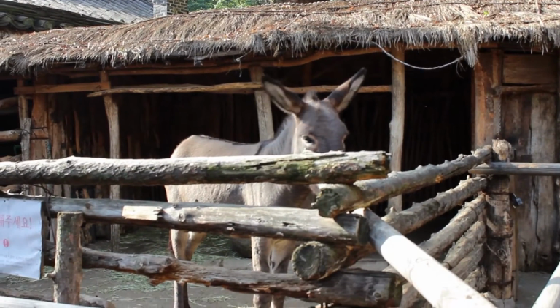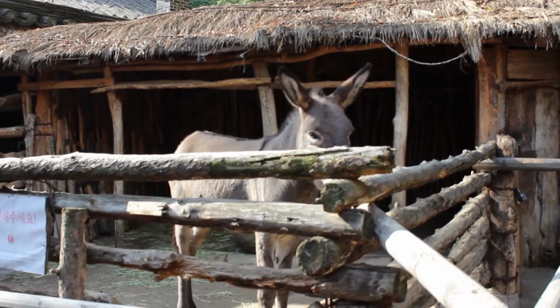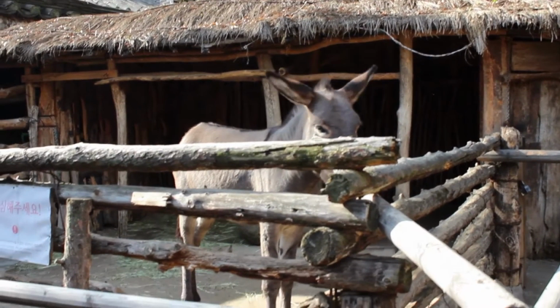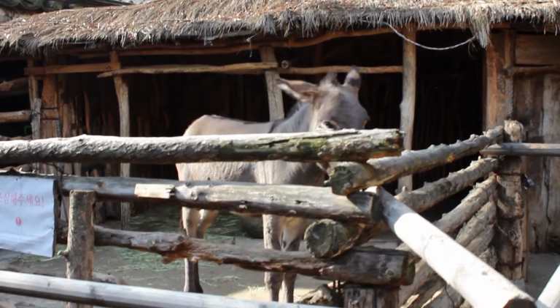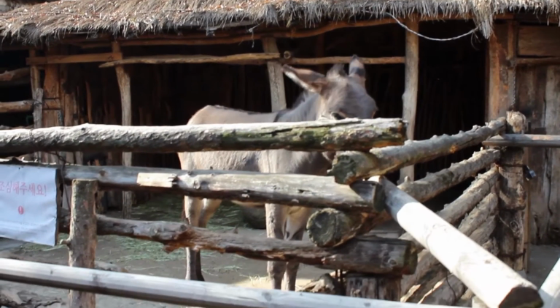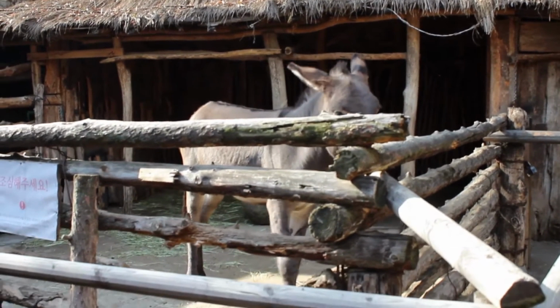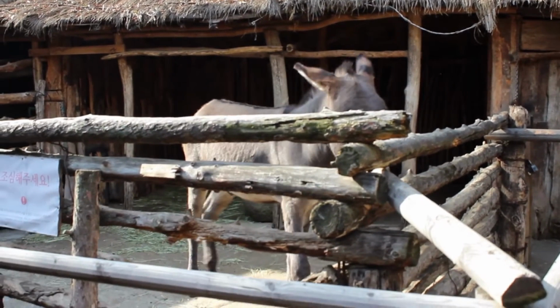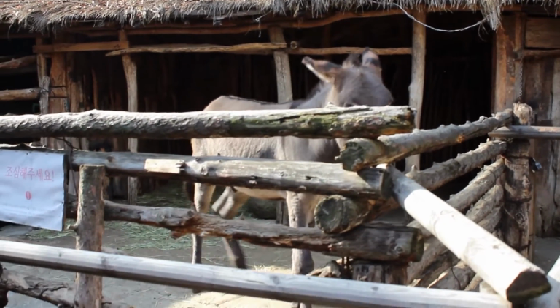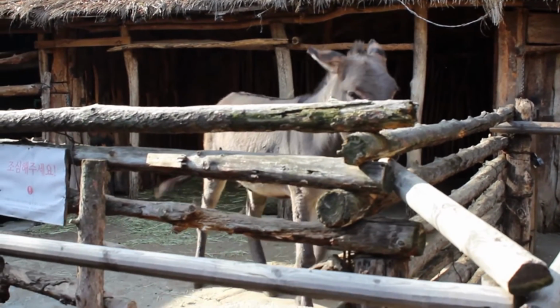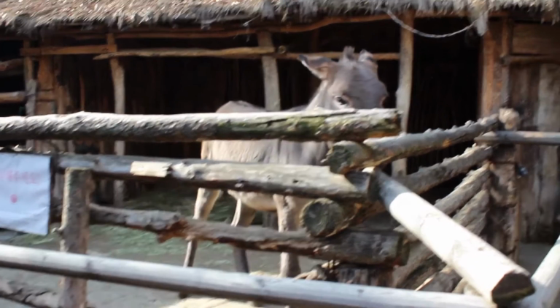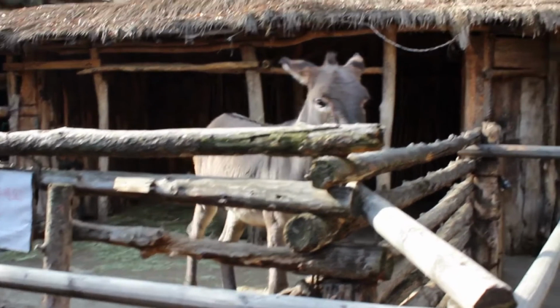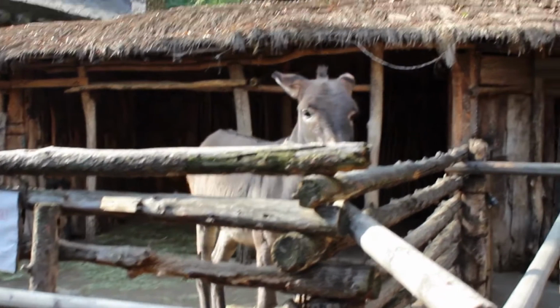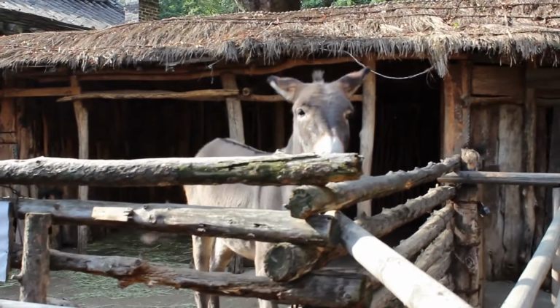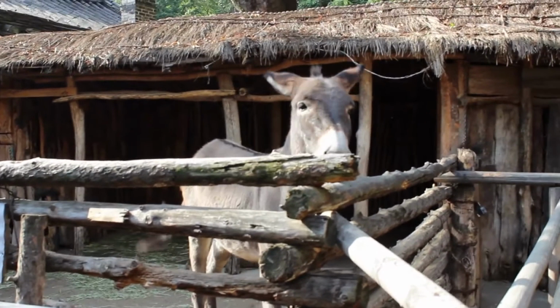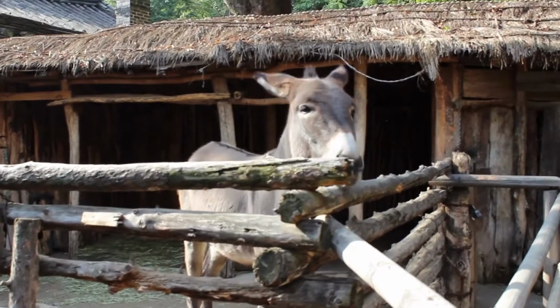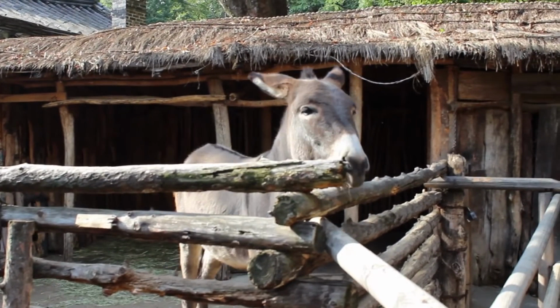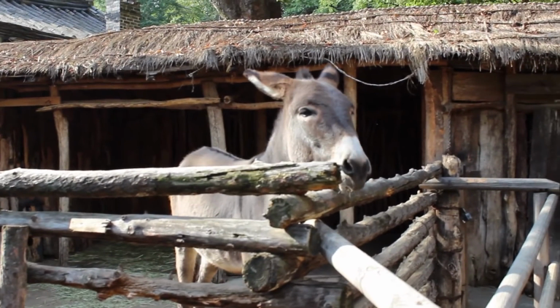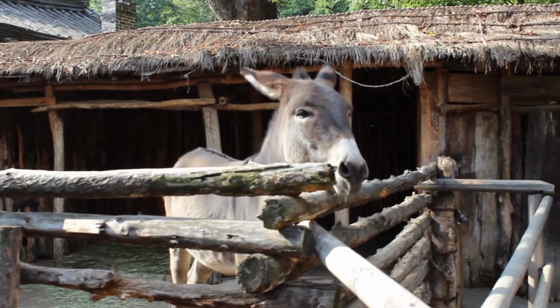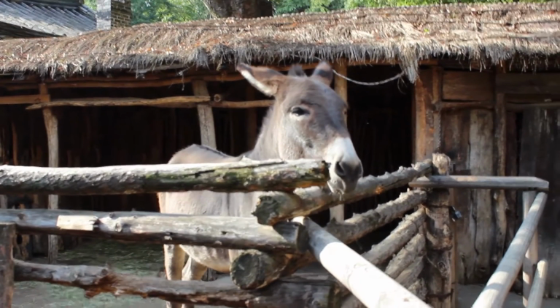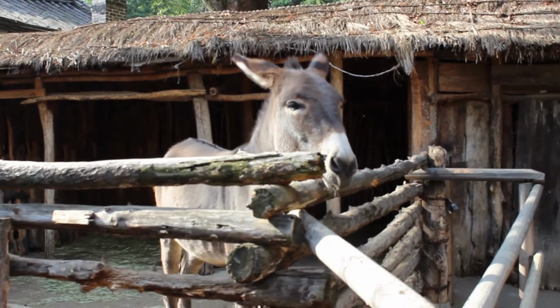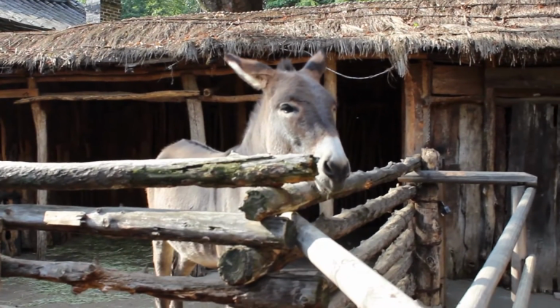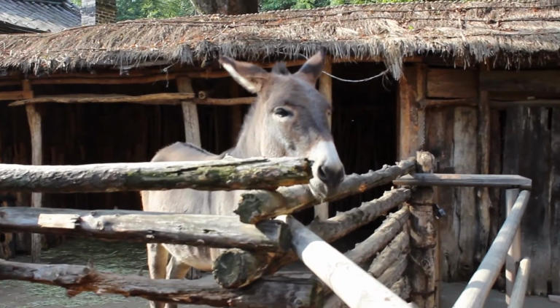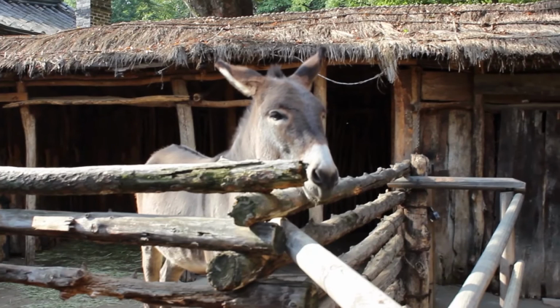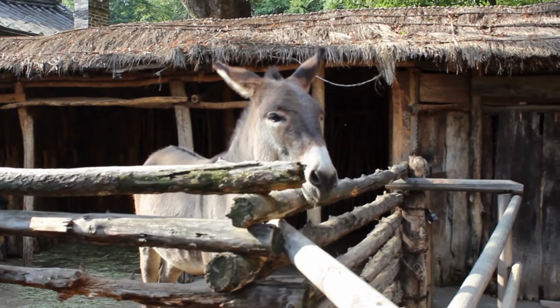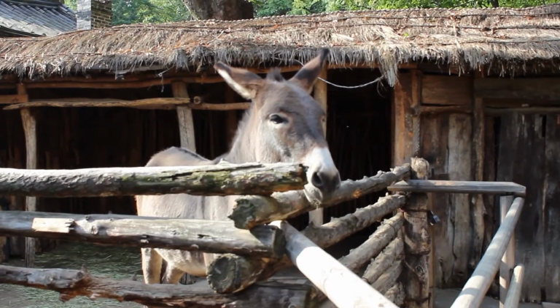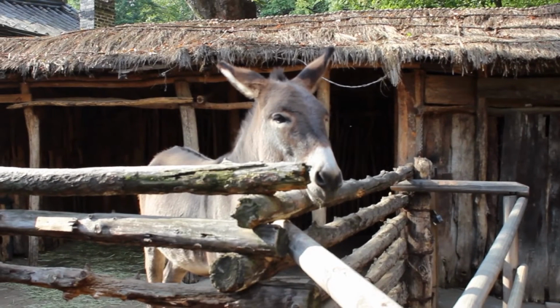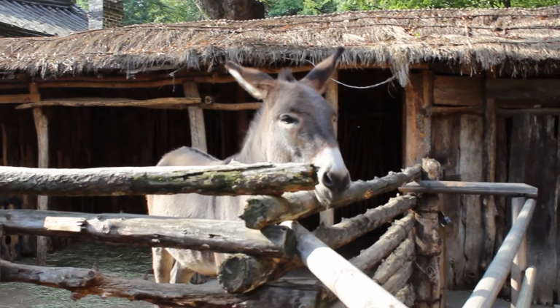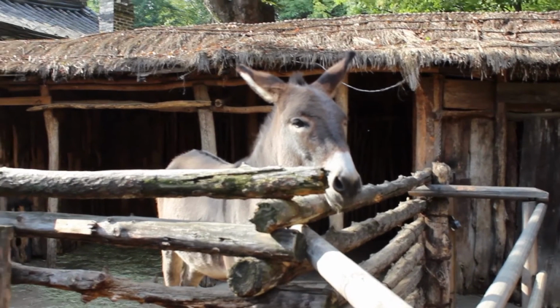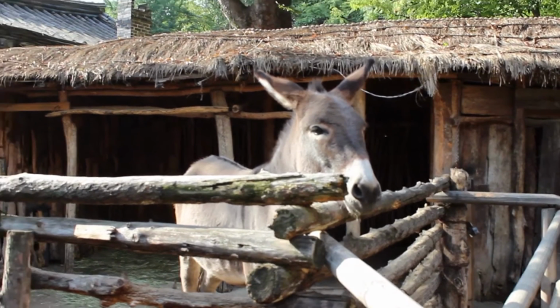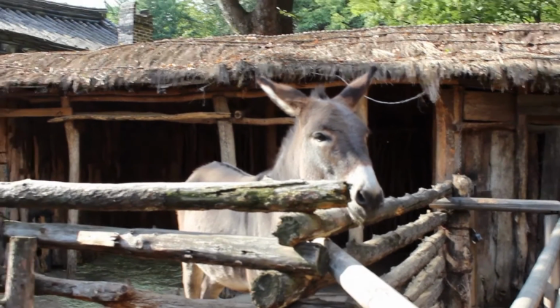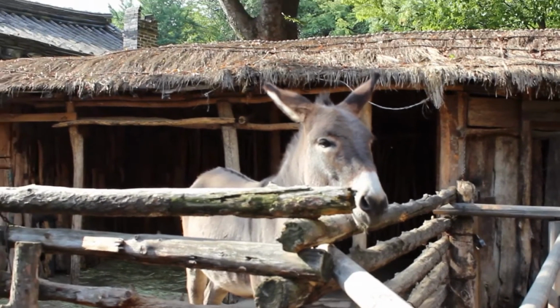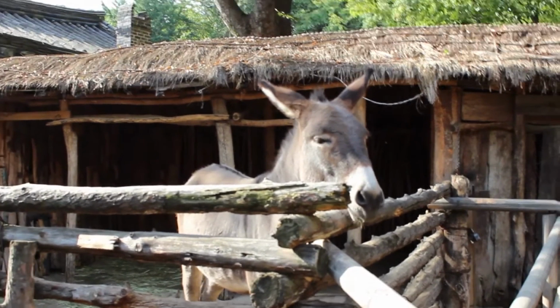Before you head over to see a traditional Korean wedding, don't forget to say hi to the donkey. I named her Lucy.